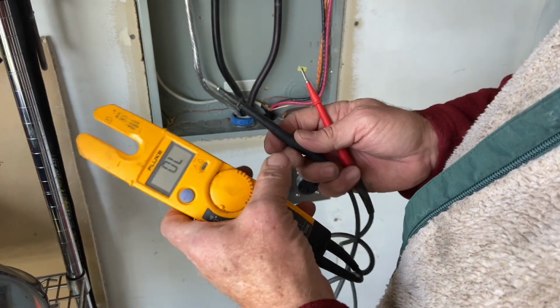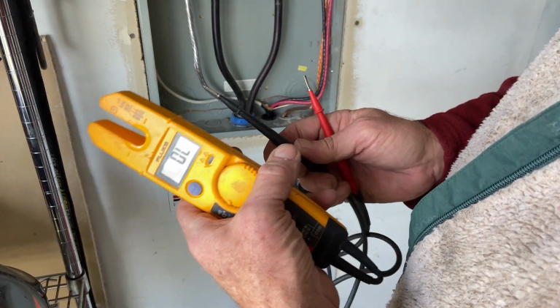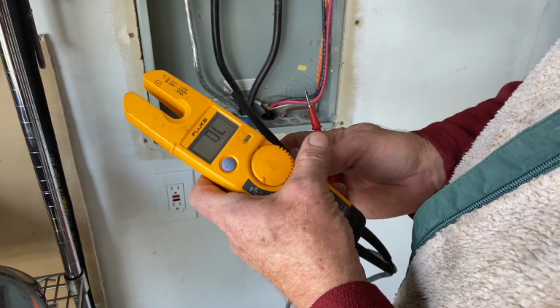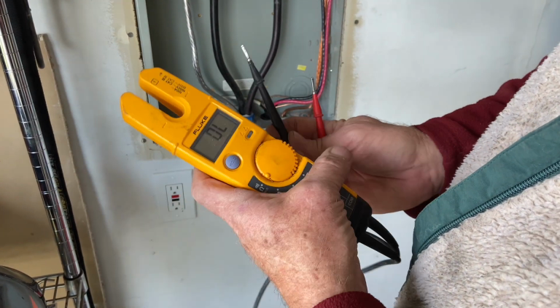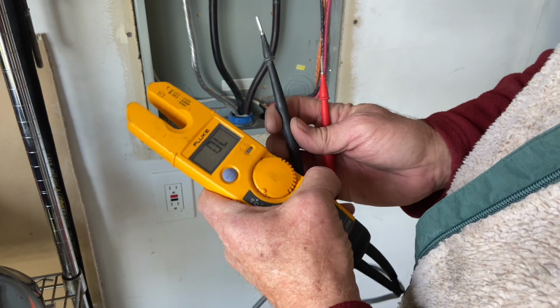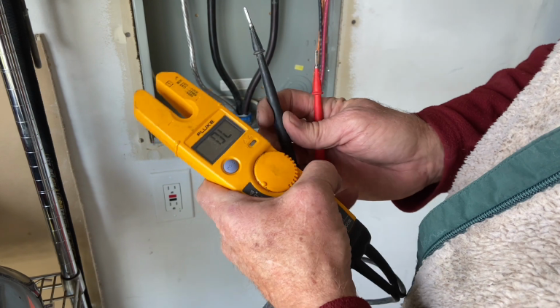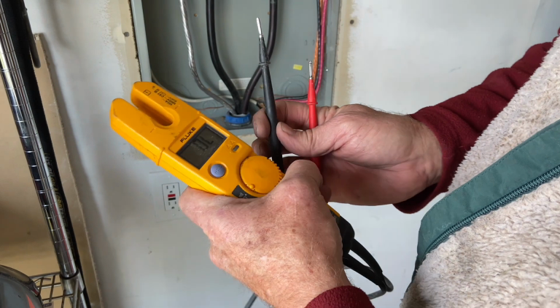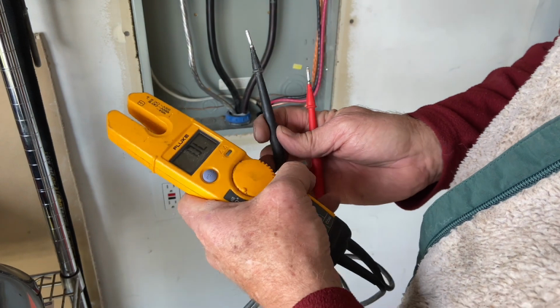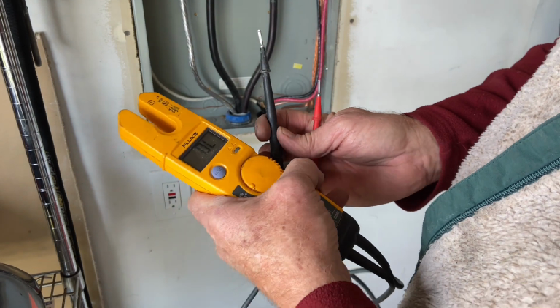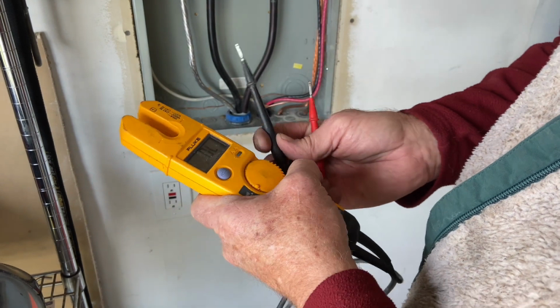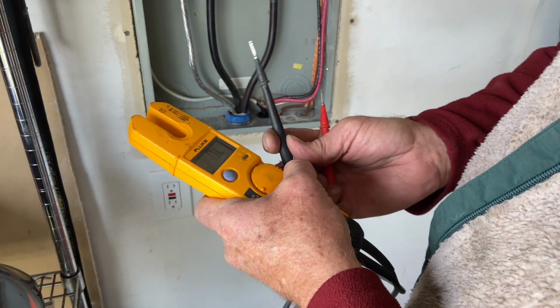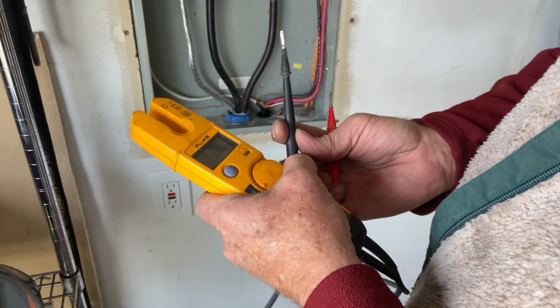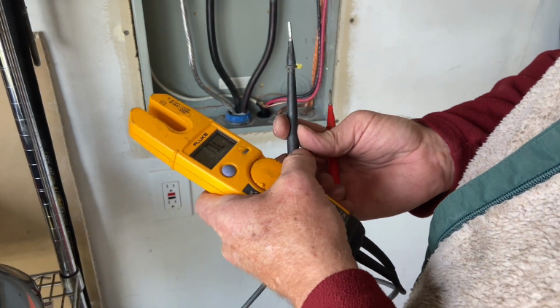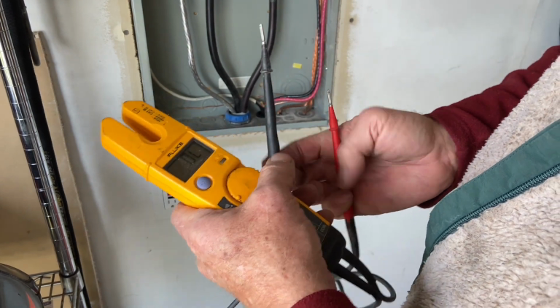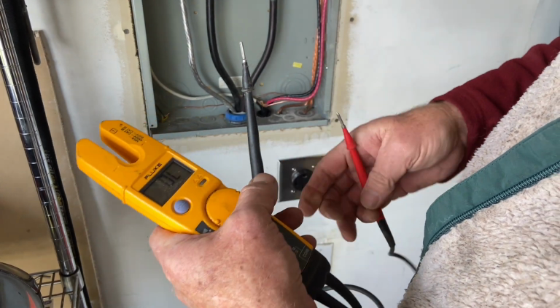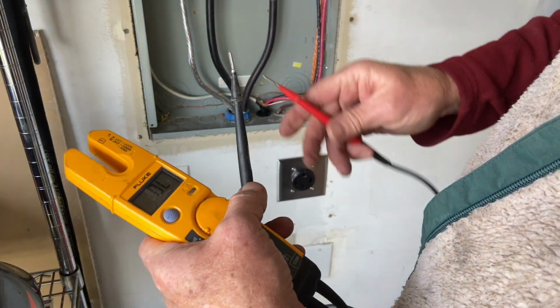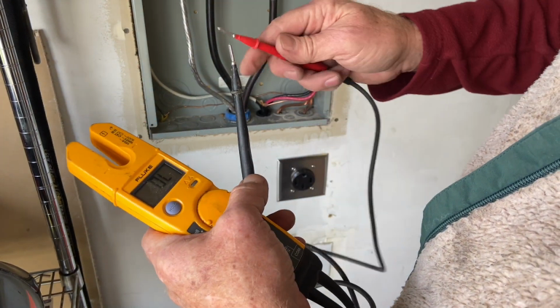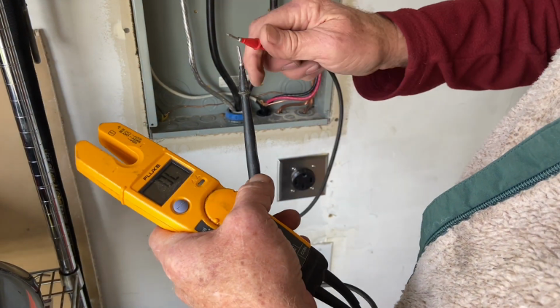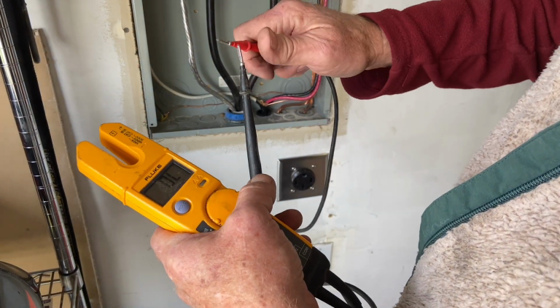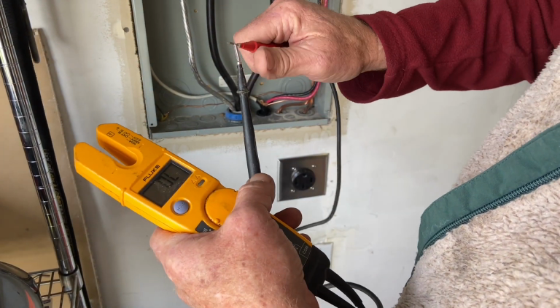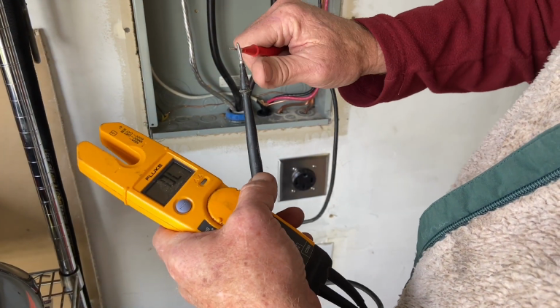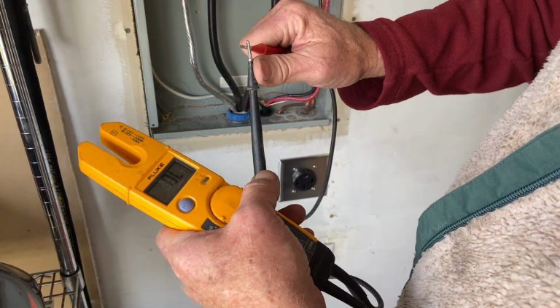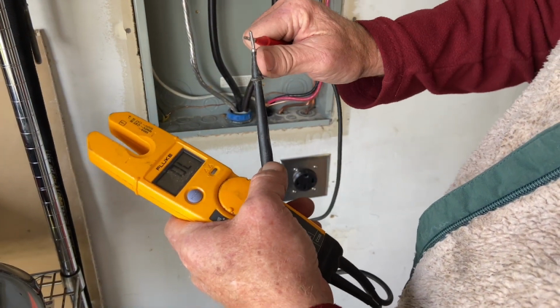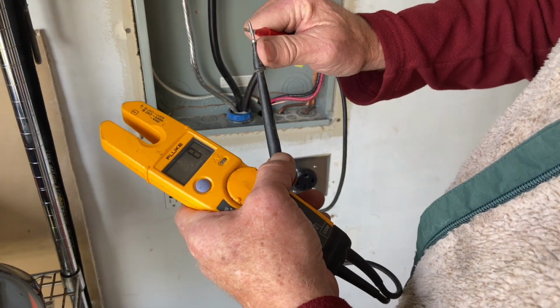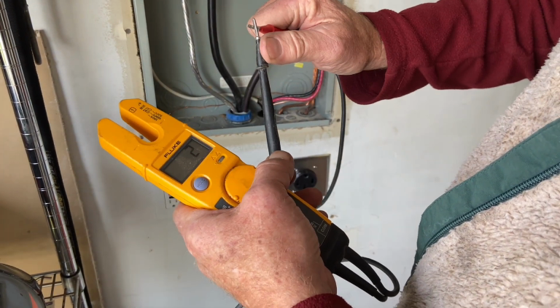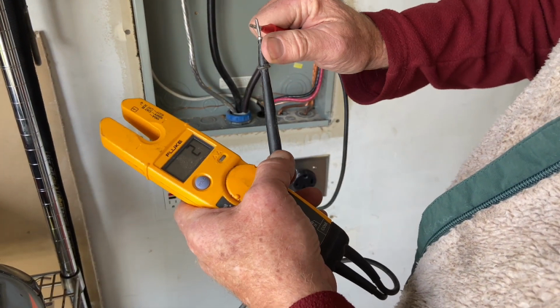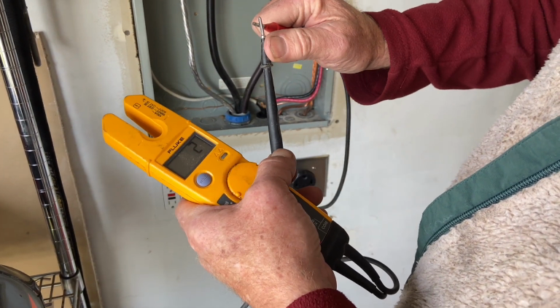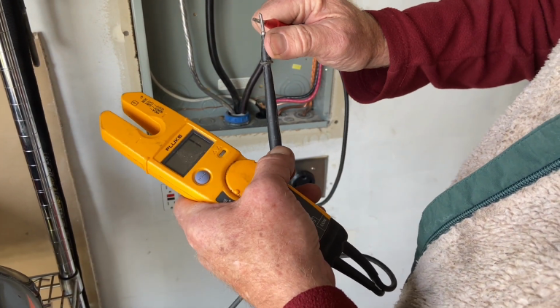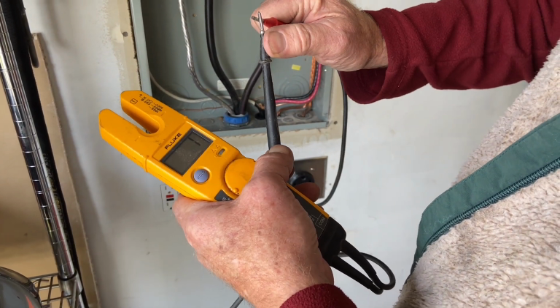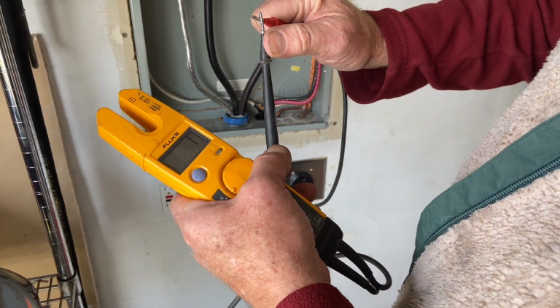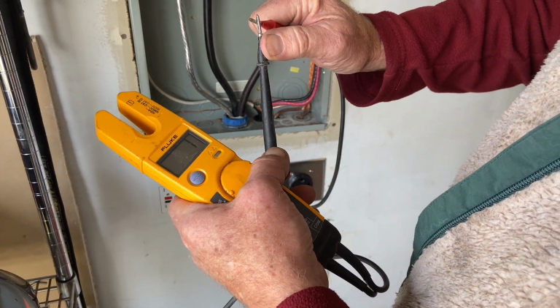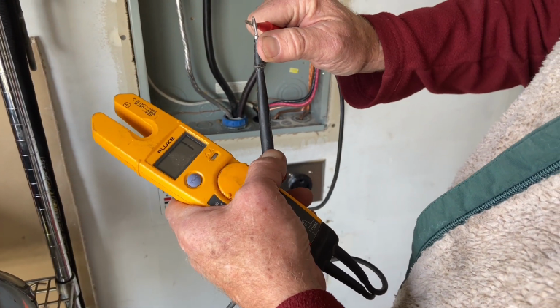So you could test for continuity. For example, if you put both probes together, you'll hear a loud beeping noise.